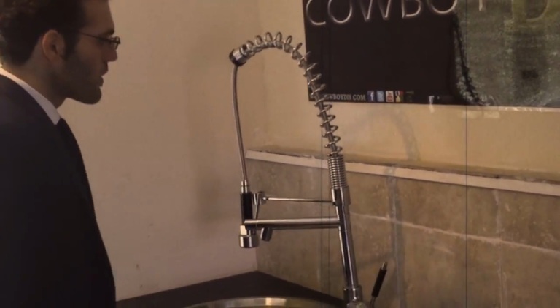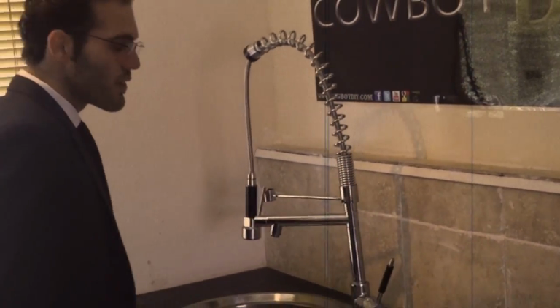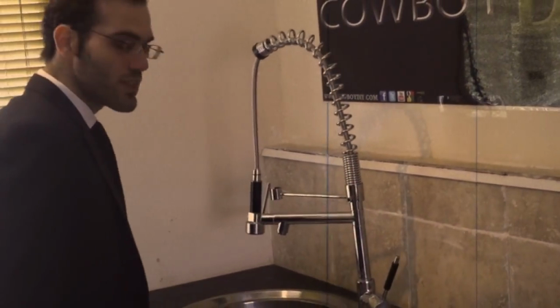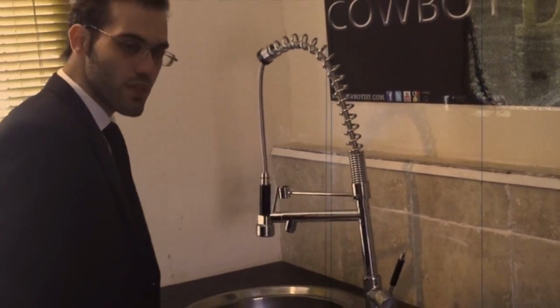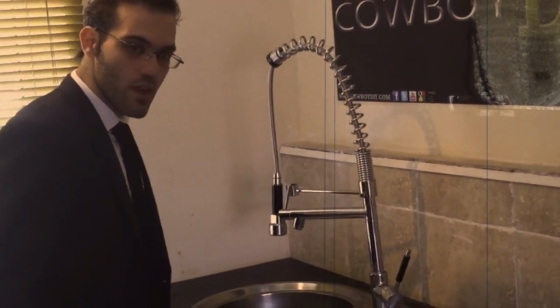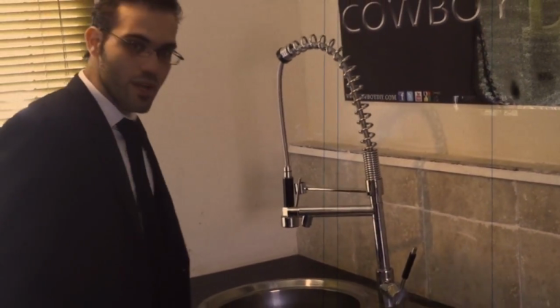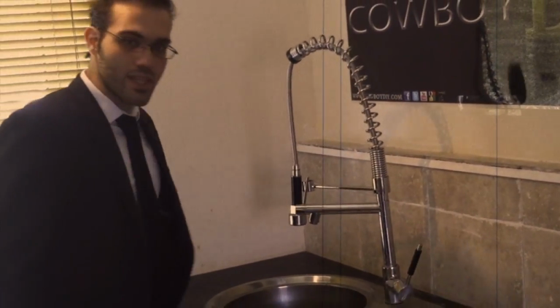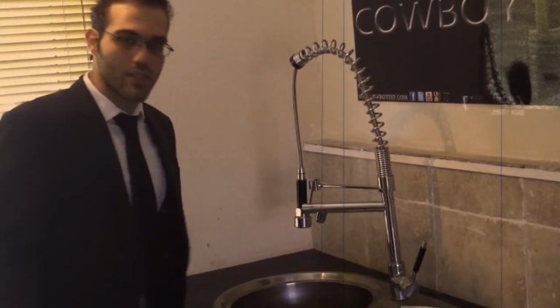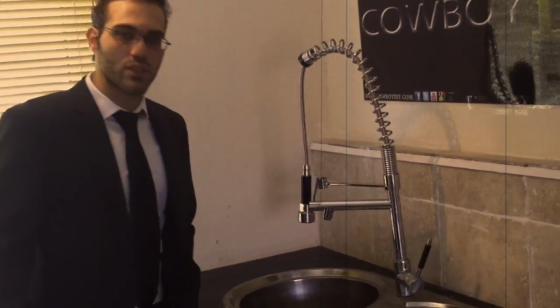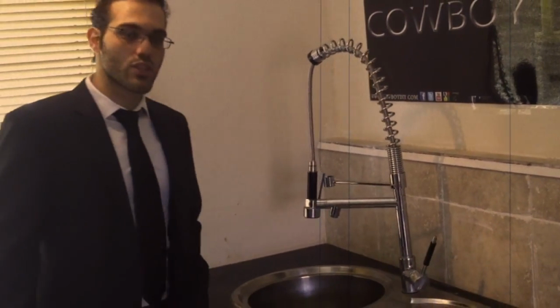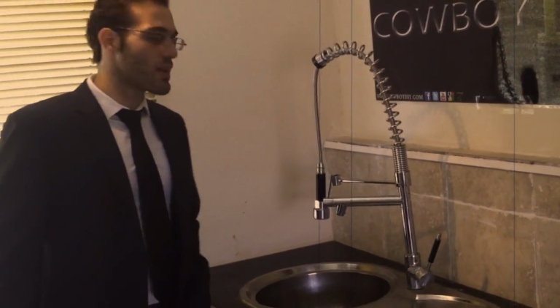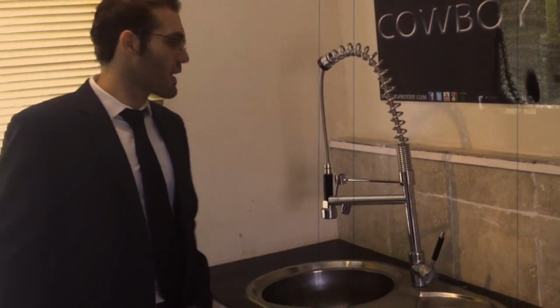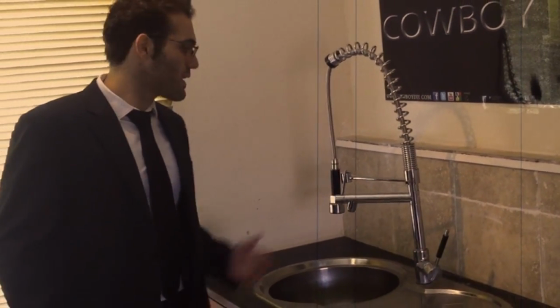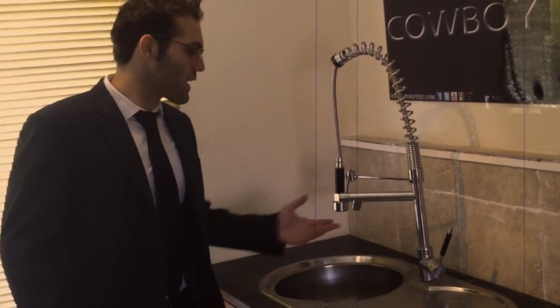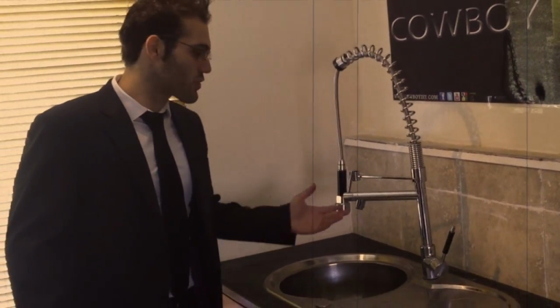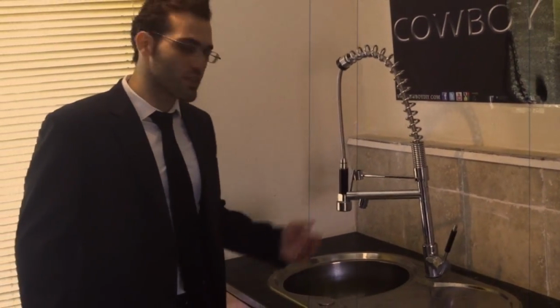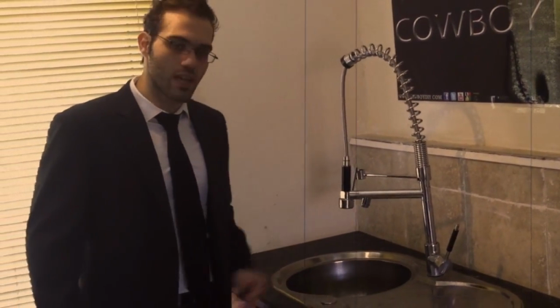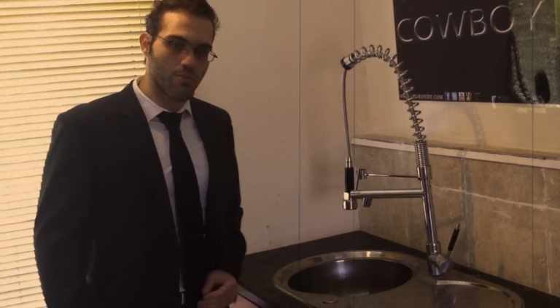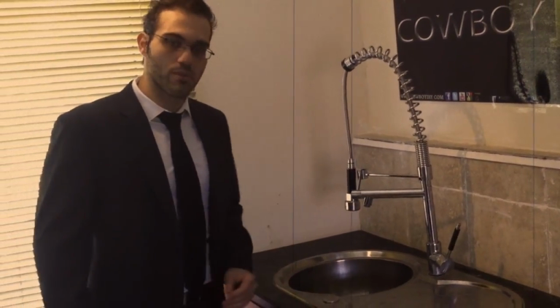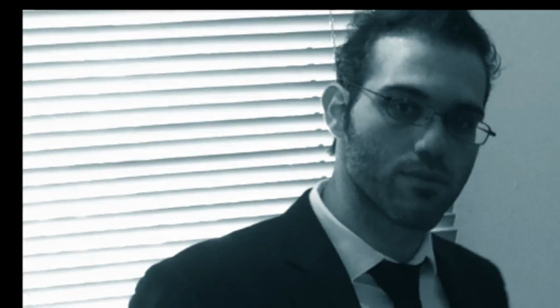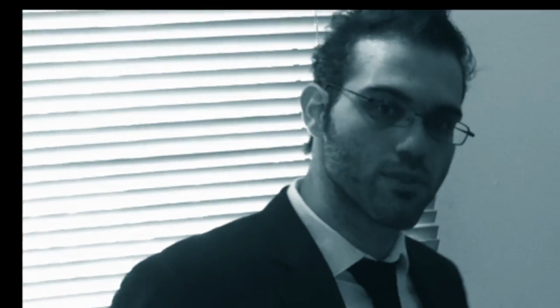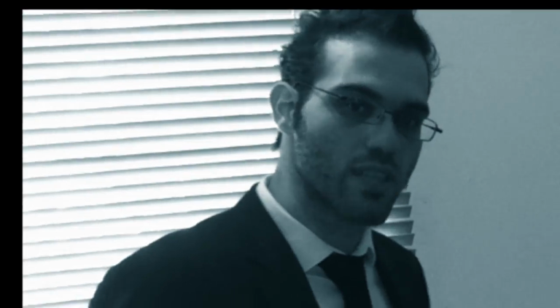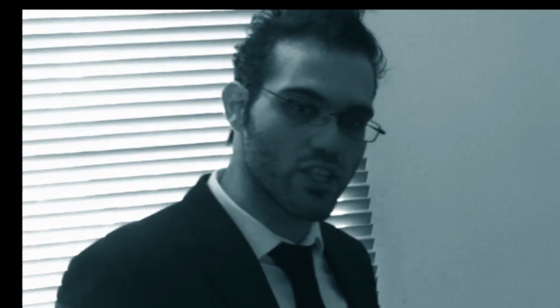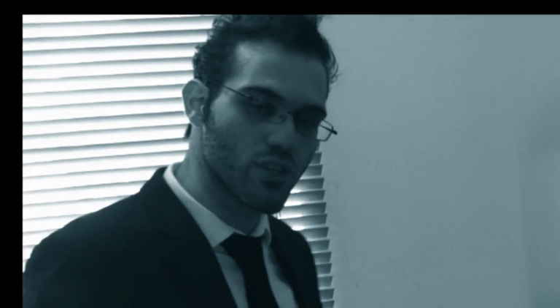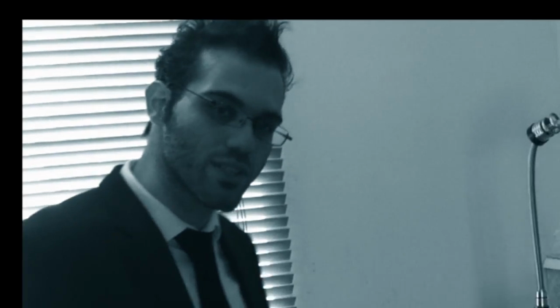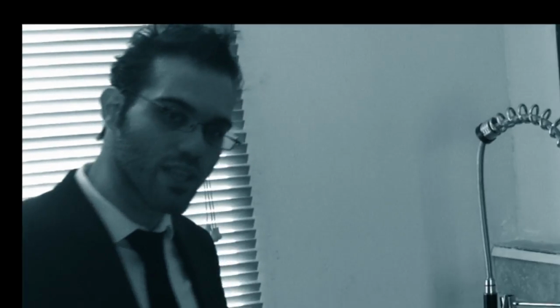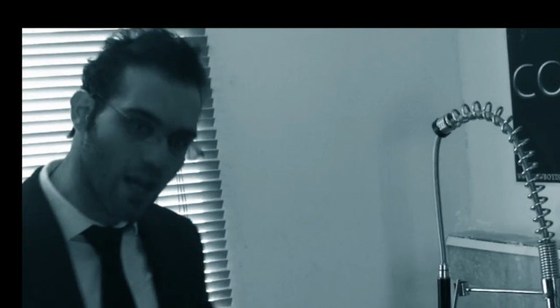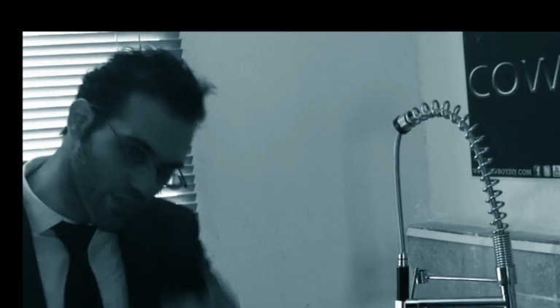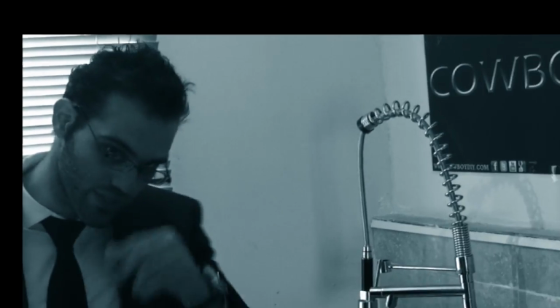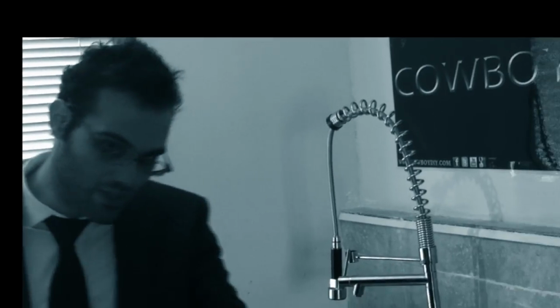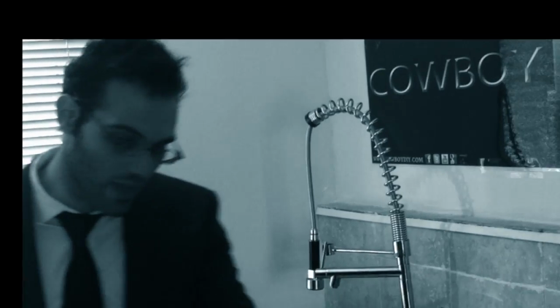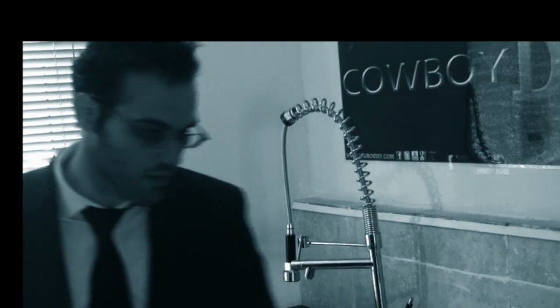This video is how to disconnect a luxury tub. Stay tuned and see how this is done.